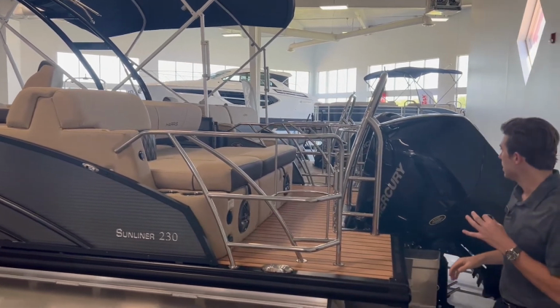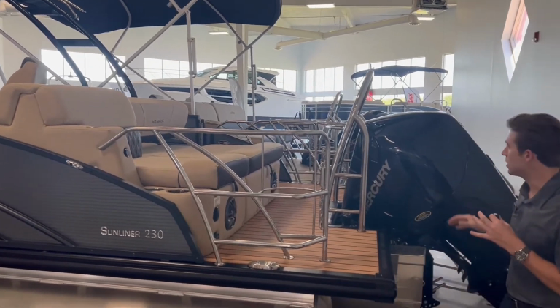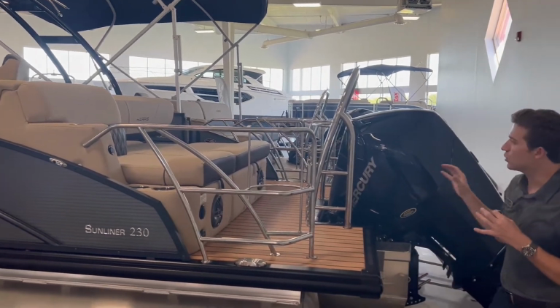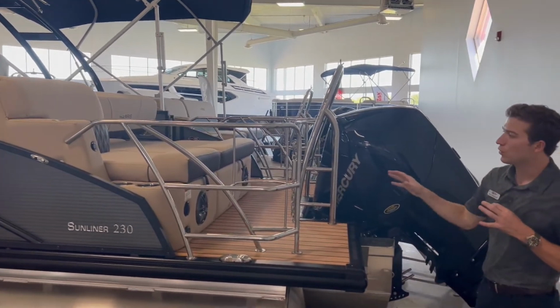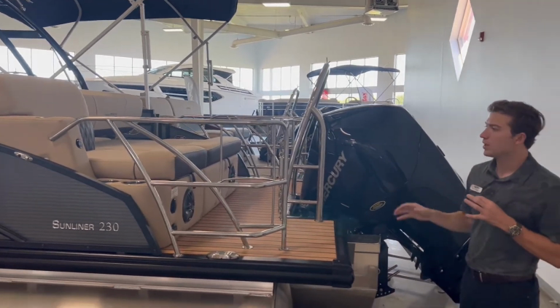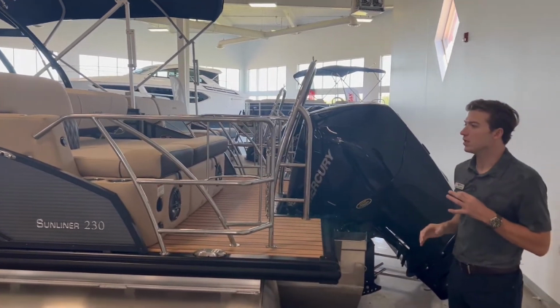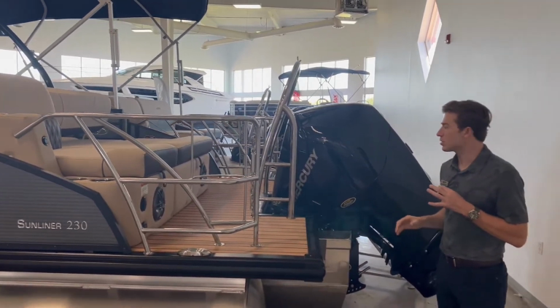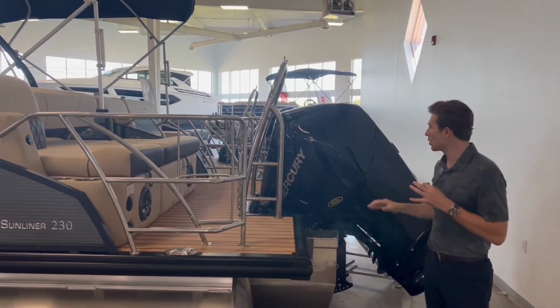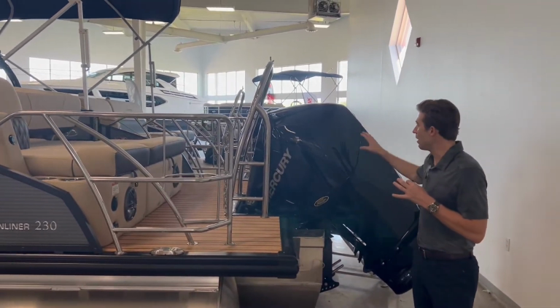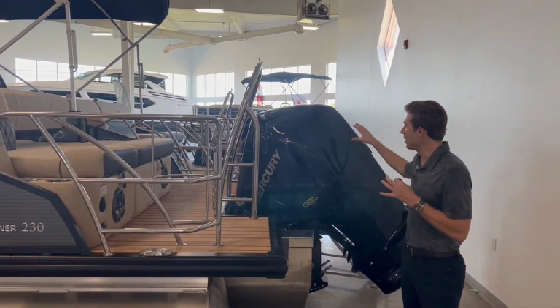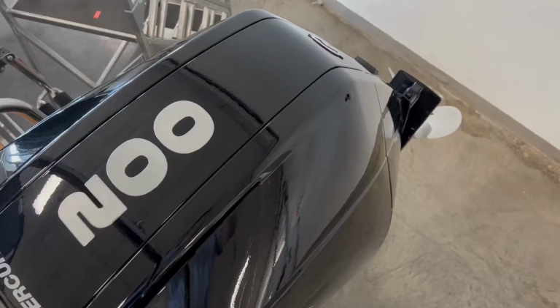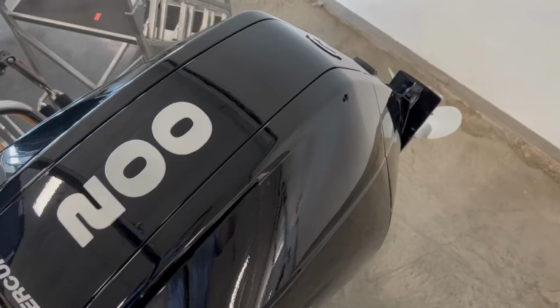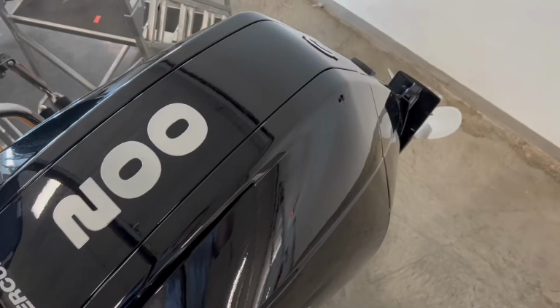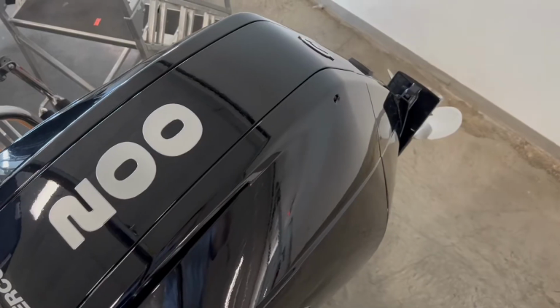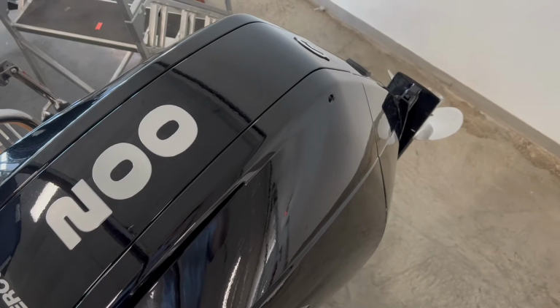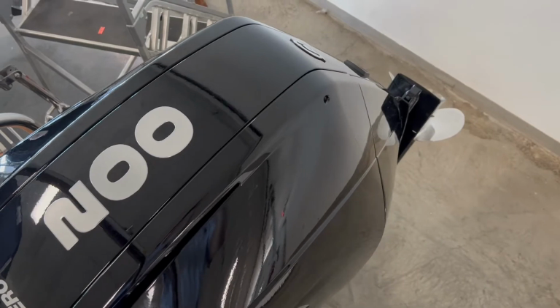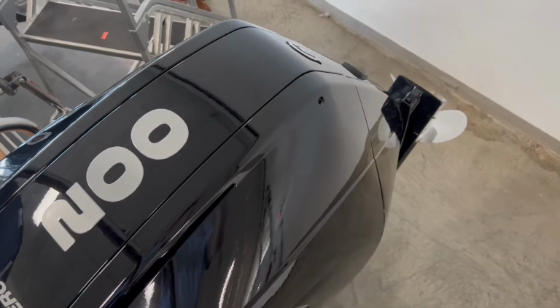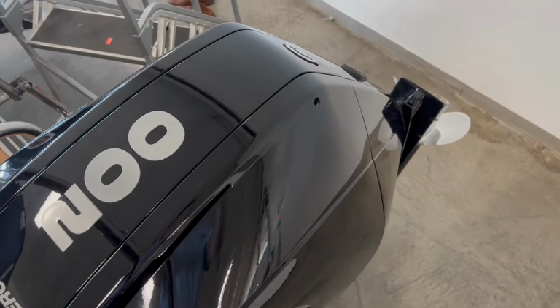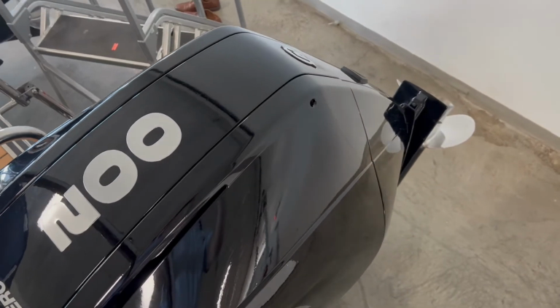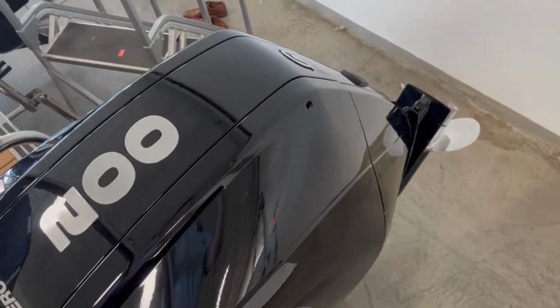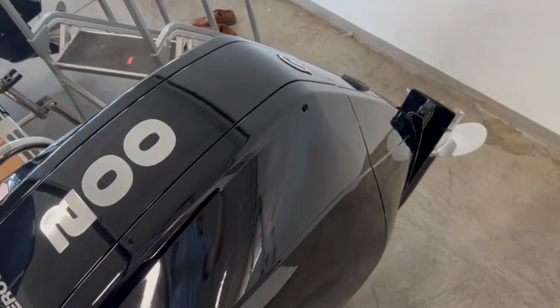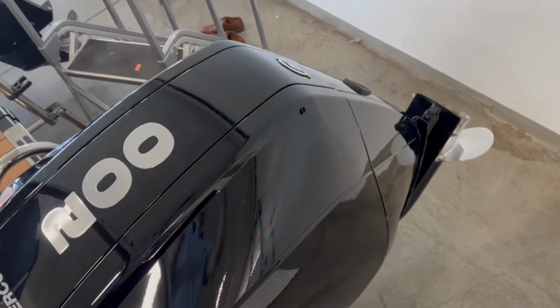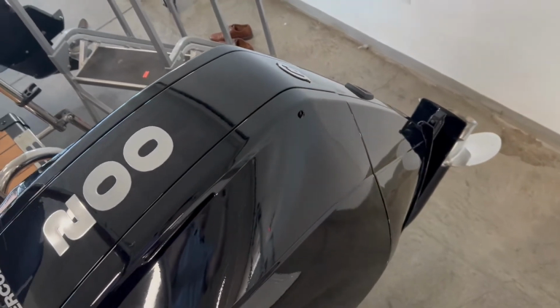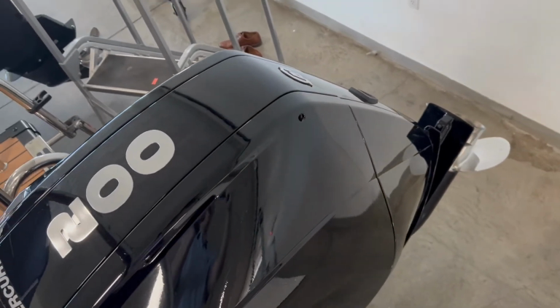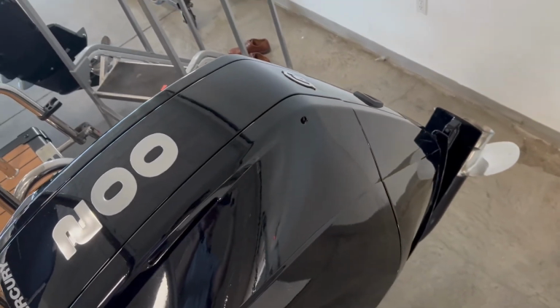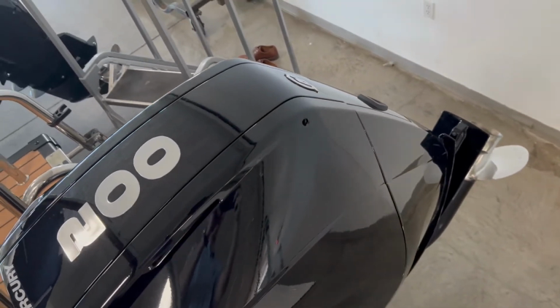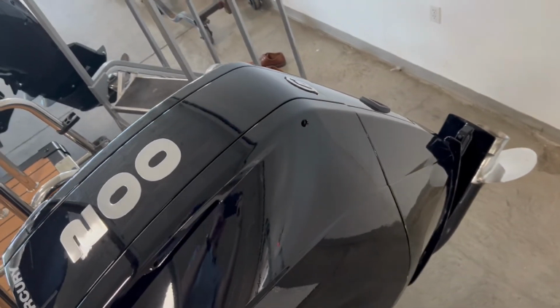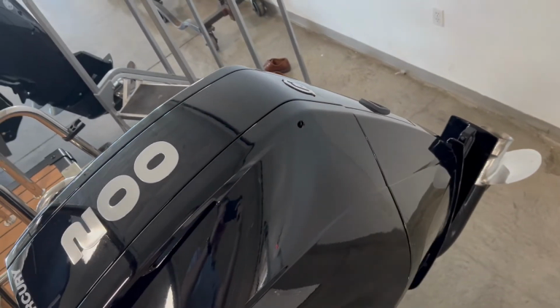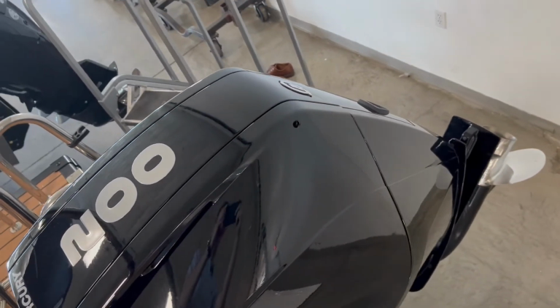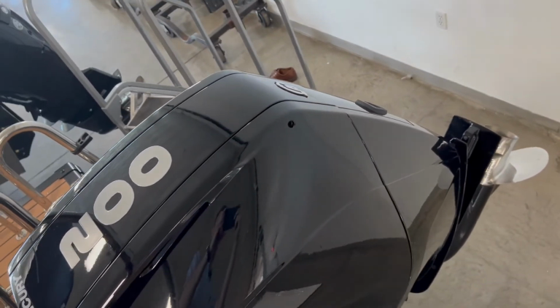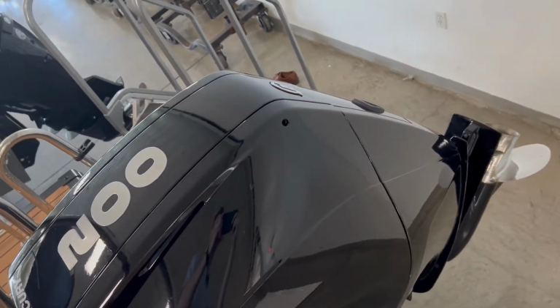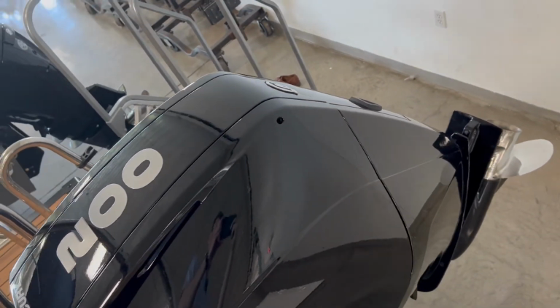This 230 Sunliner Sport is powered by a Mercury 200 horsepower outboard — plenty of power for those water sports activities.